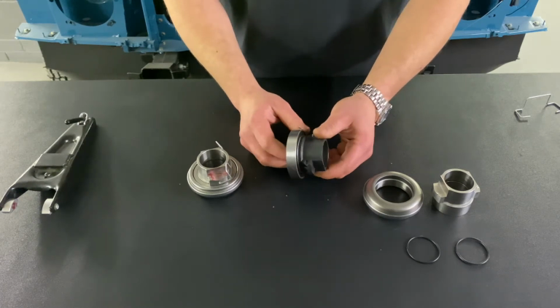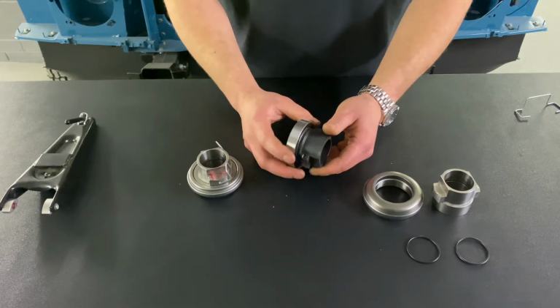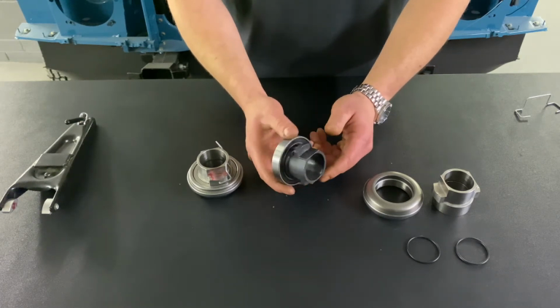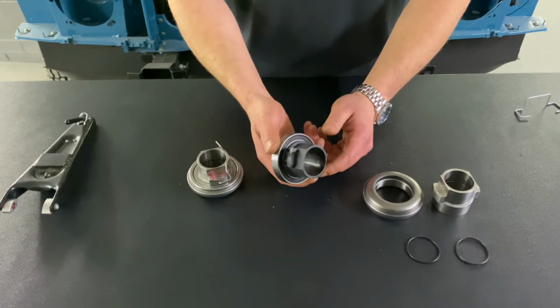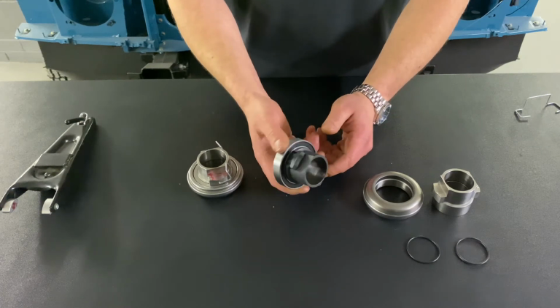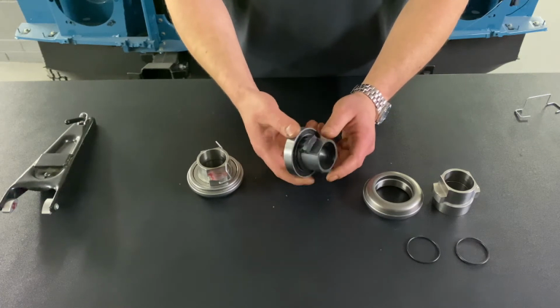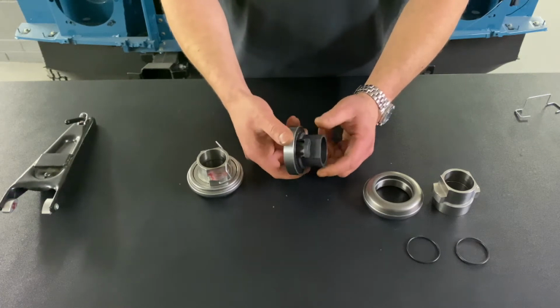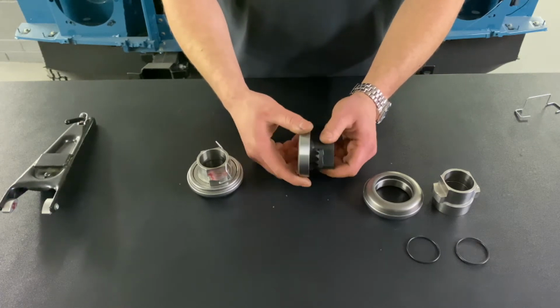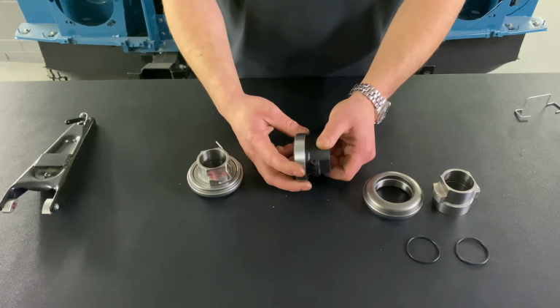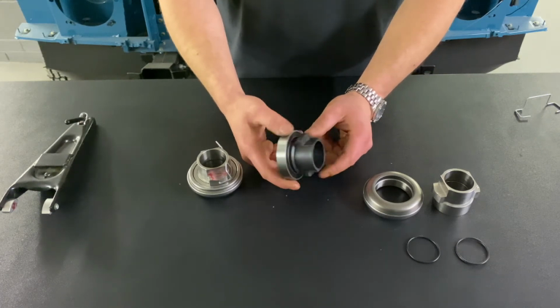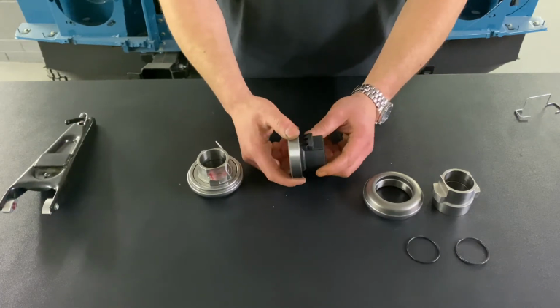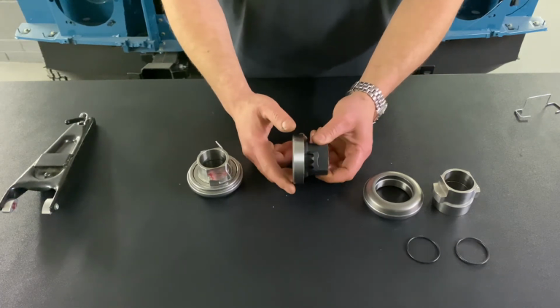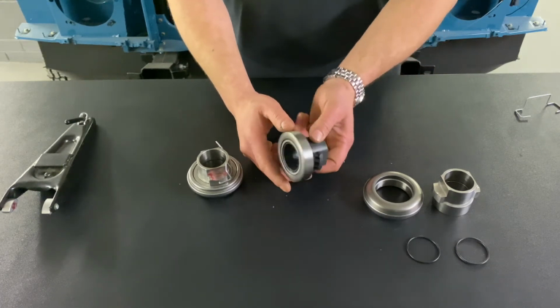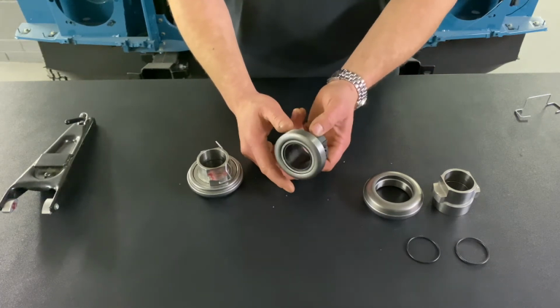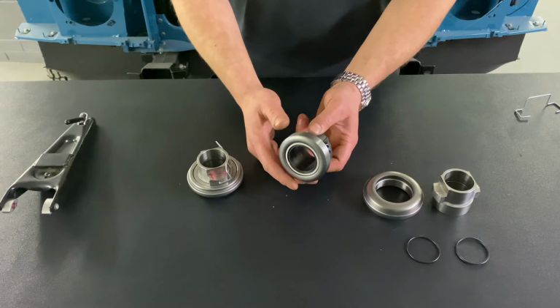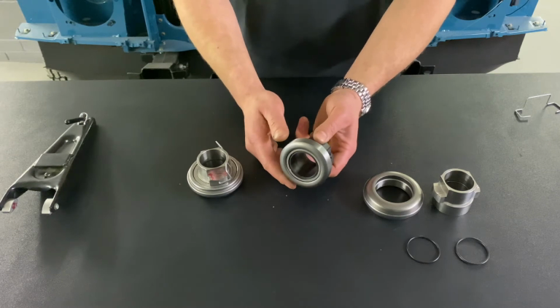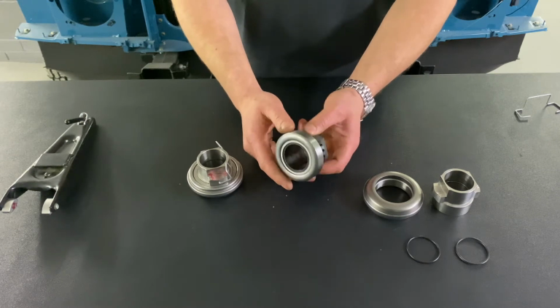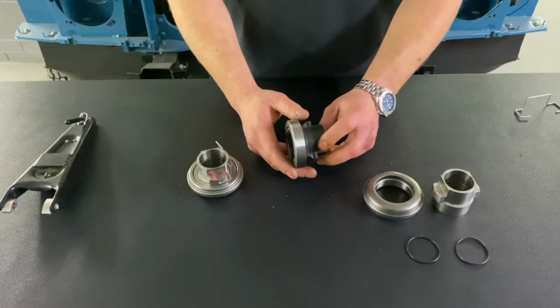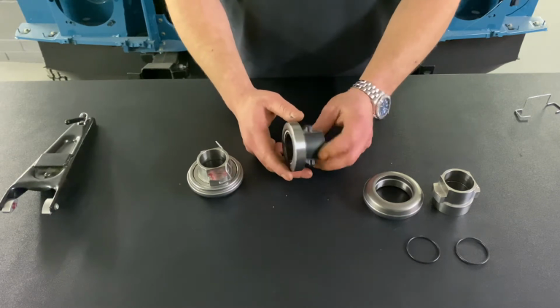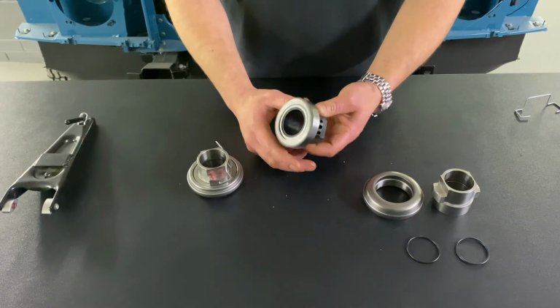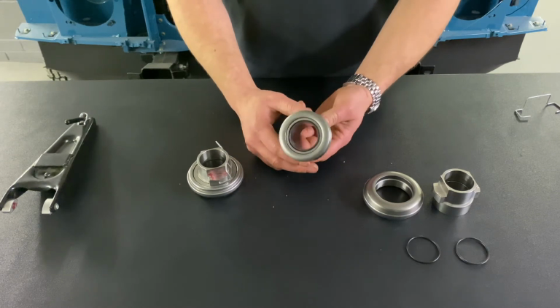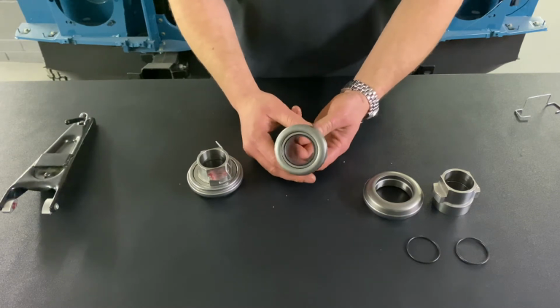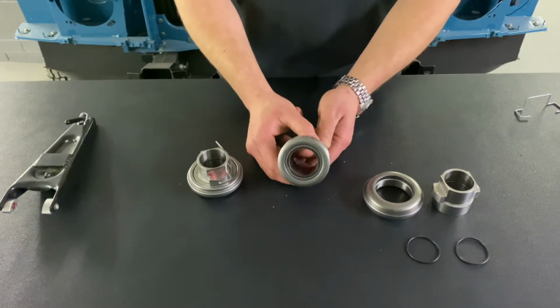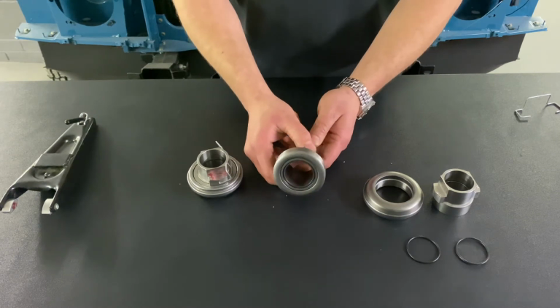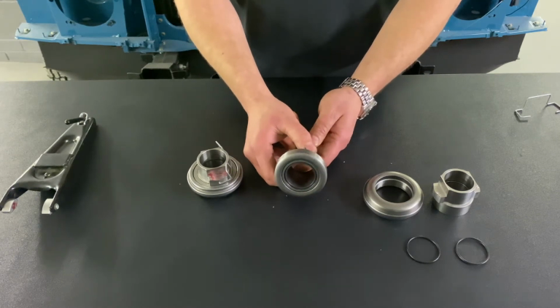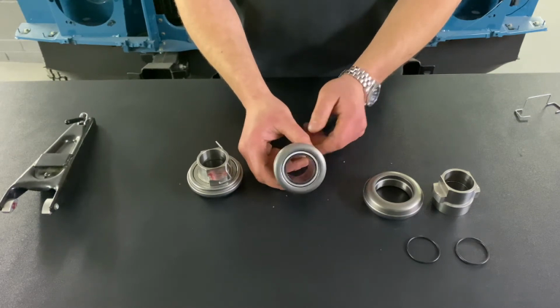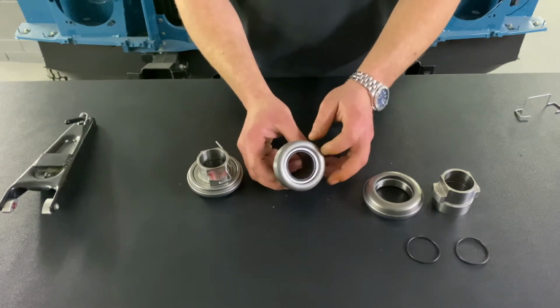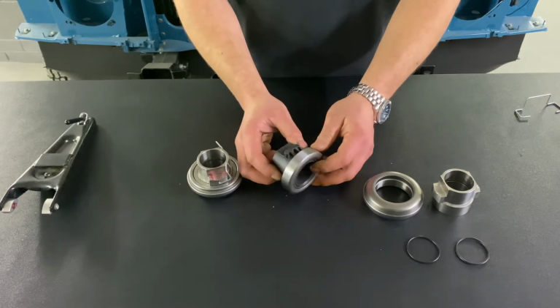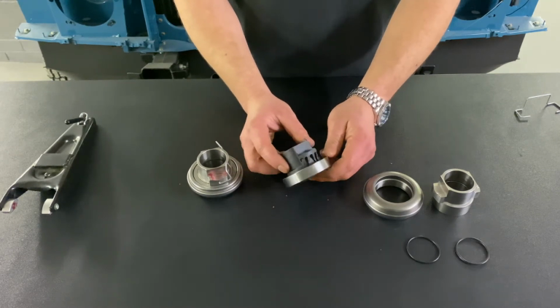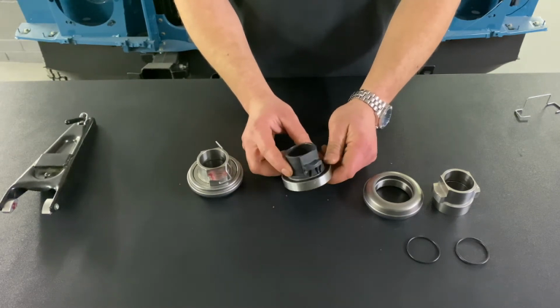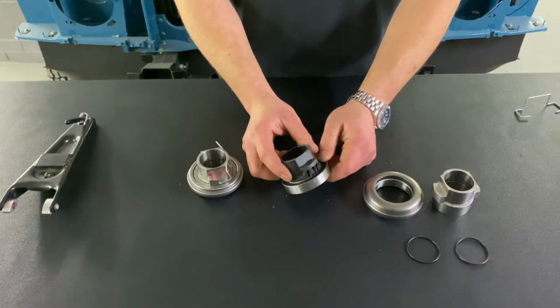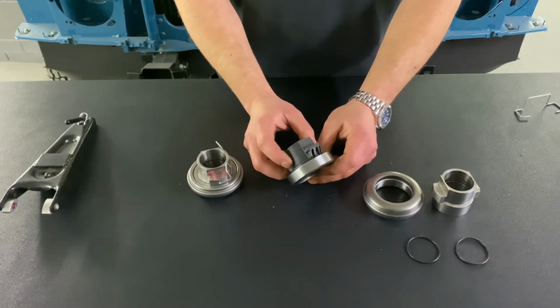Very basic, very crude, but given a two-year warranty by us. We've never had one fail — they seem to be pretty reliable.